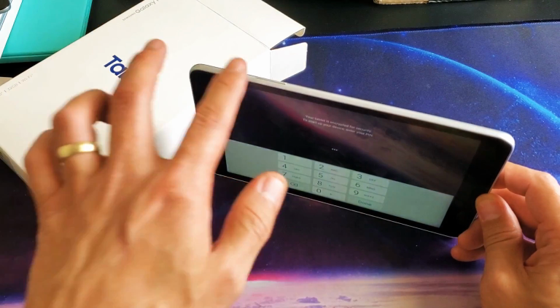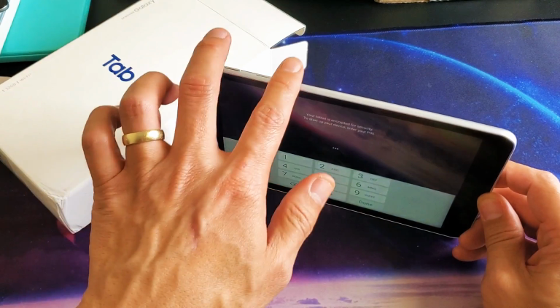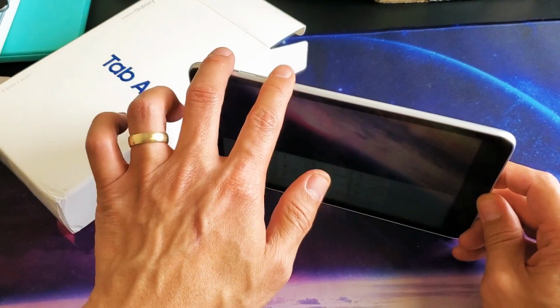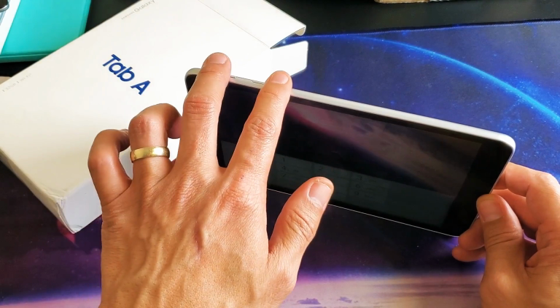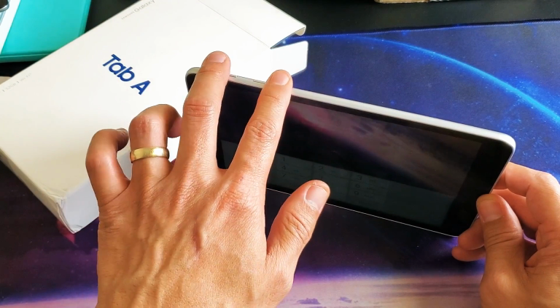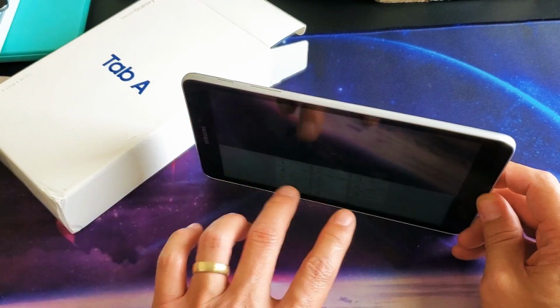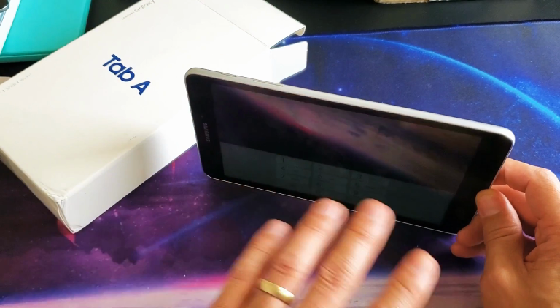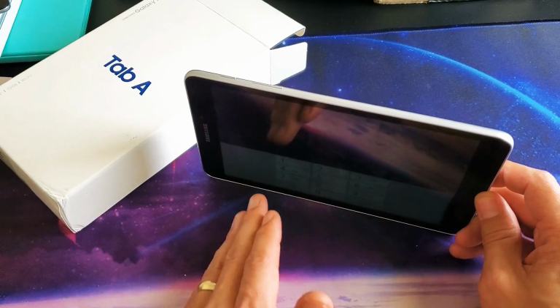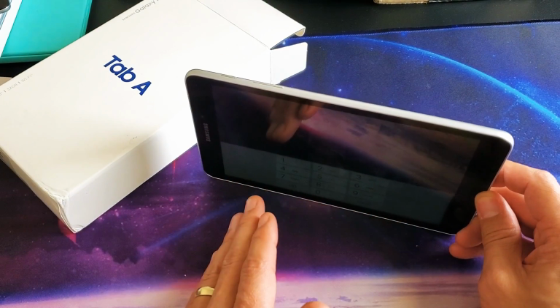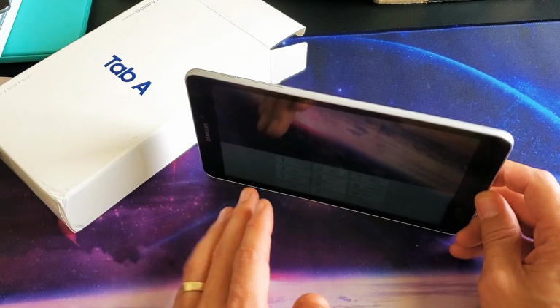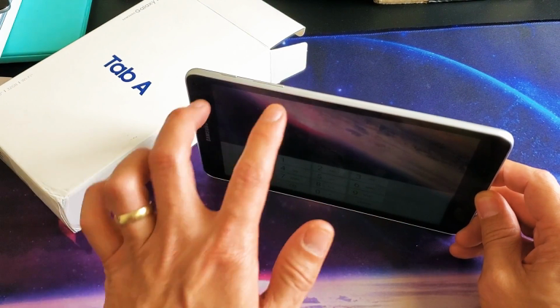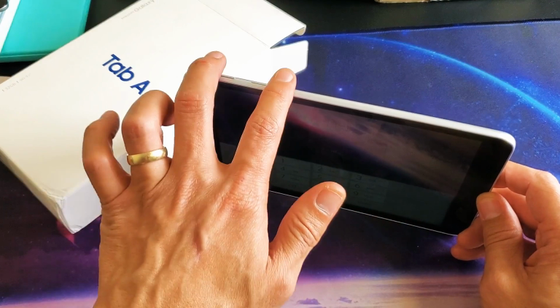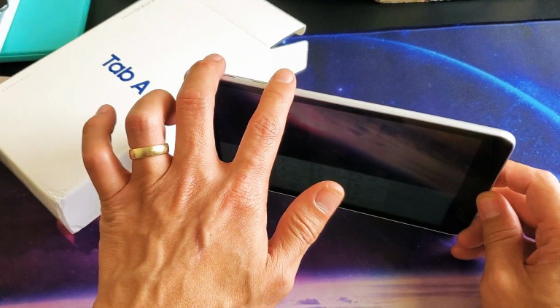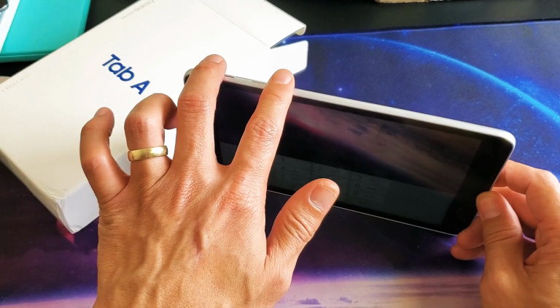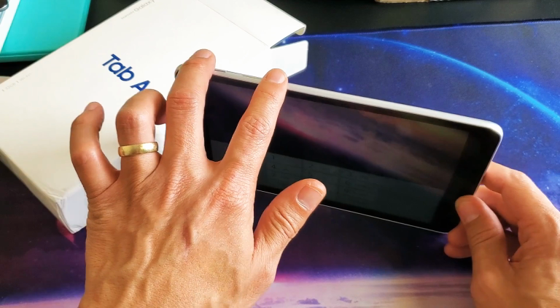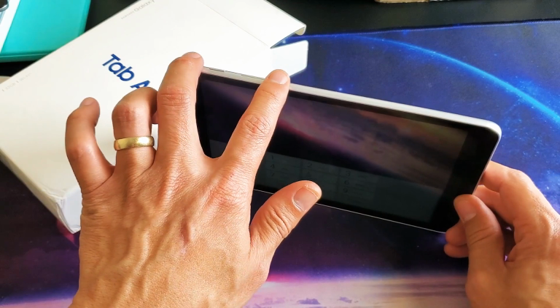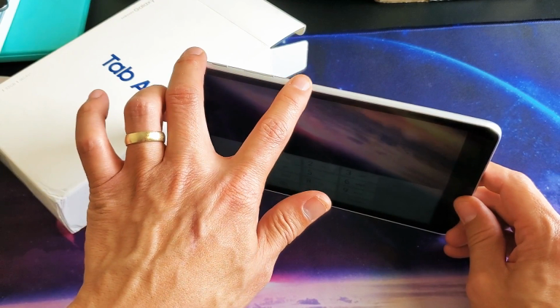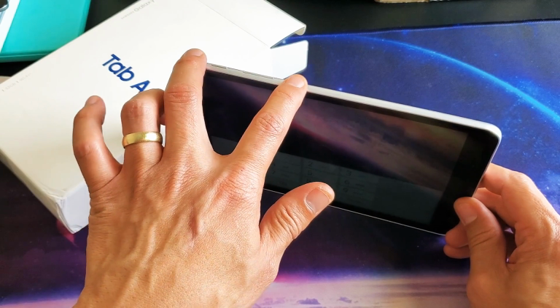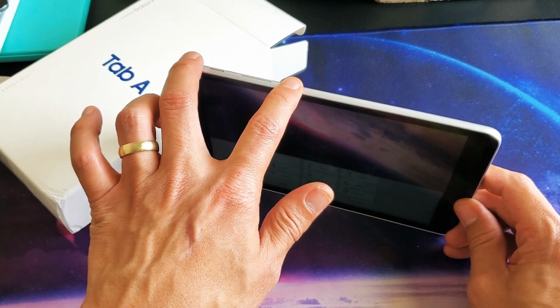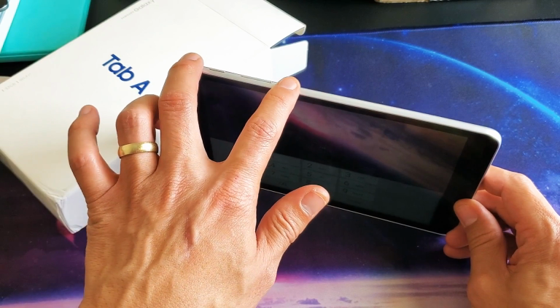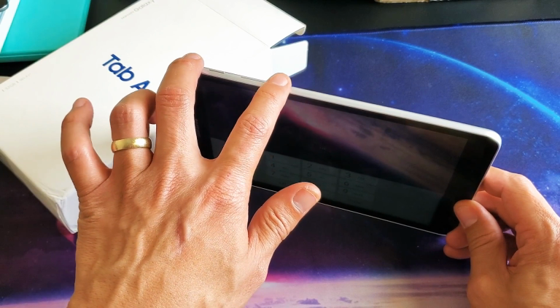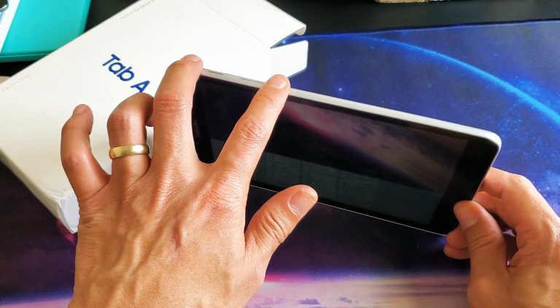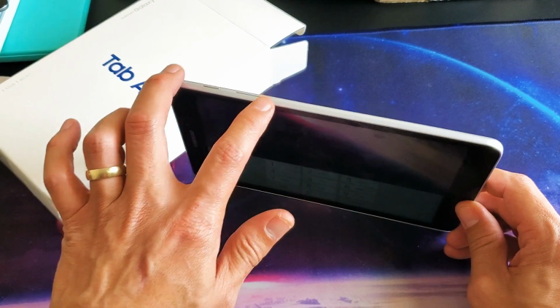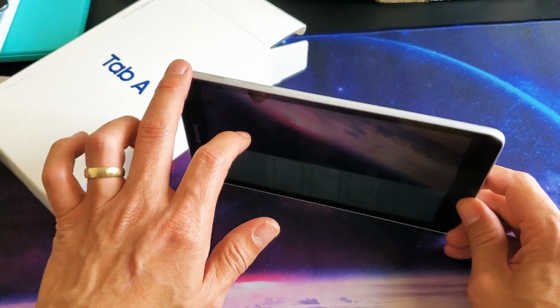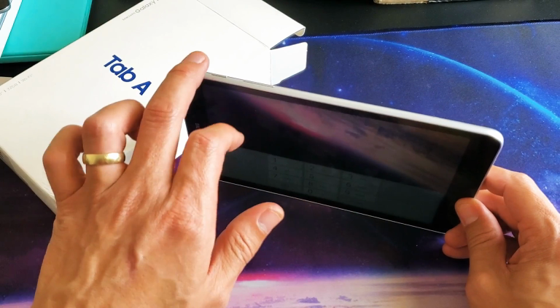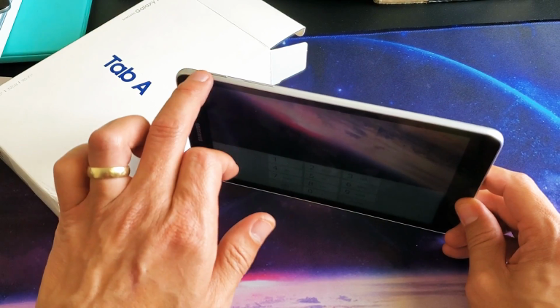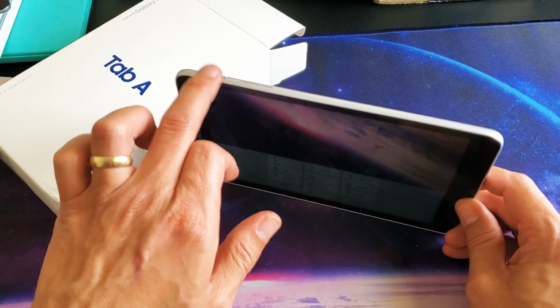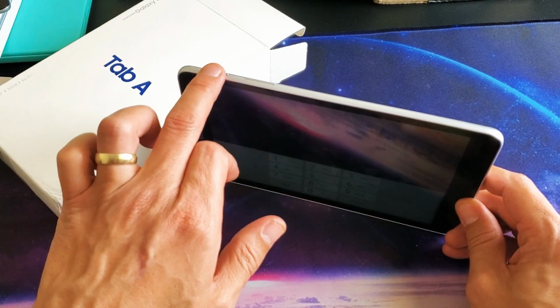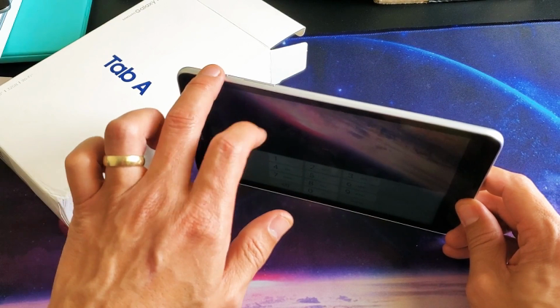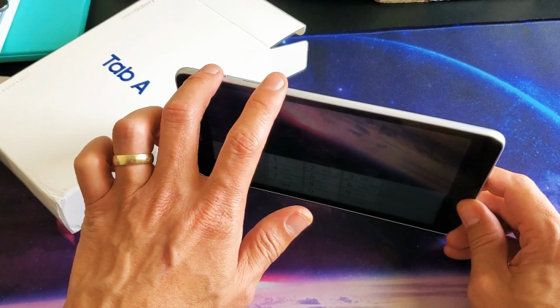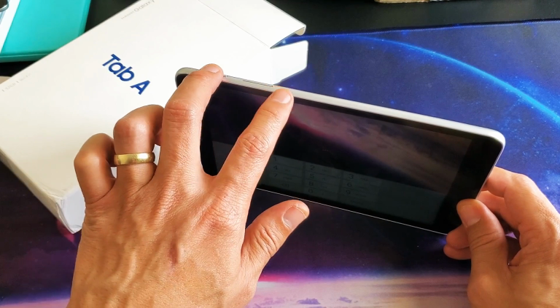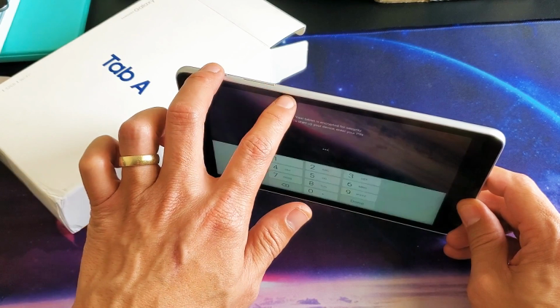If you hold it too long, you're going to get to the blue screen. Anyways, let me see if I can get this on my first try. So power button, volume down.